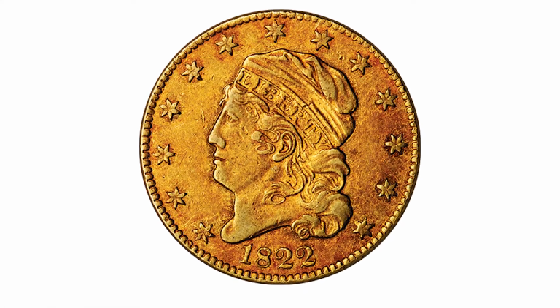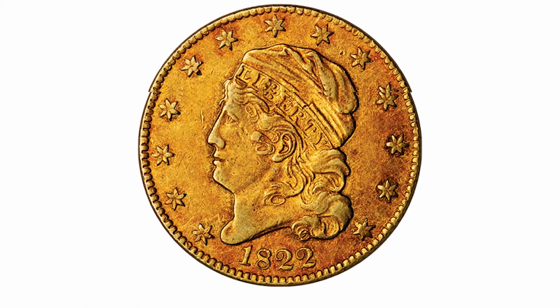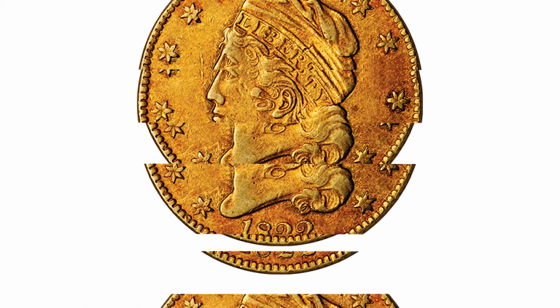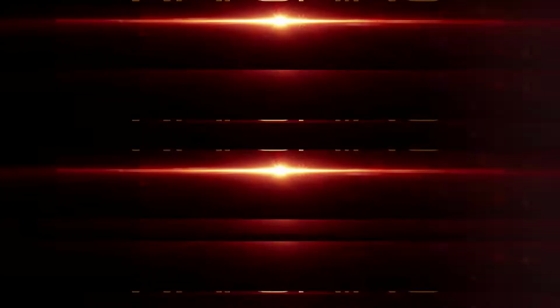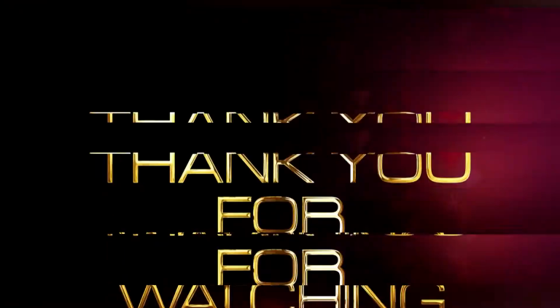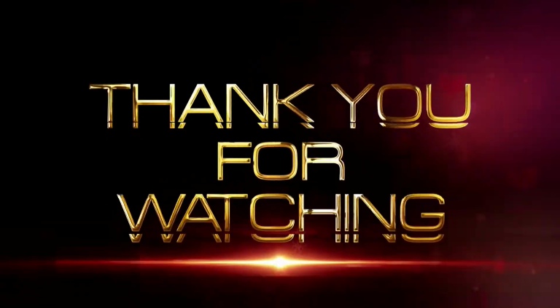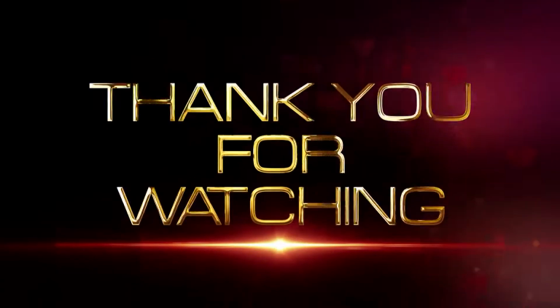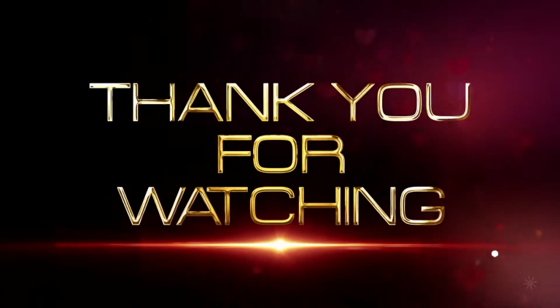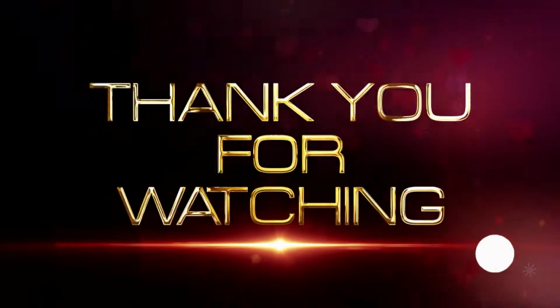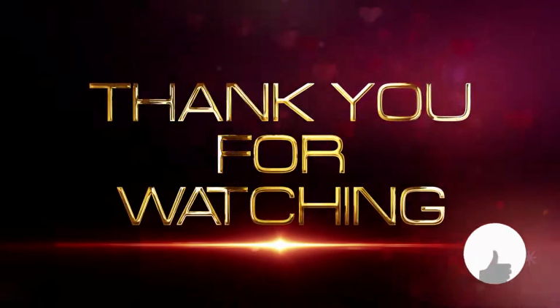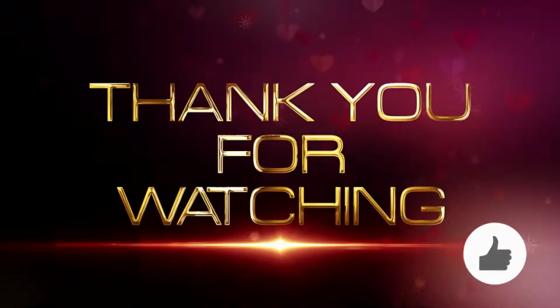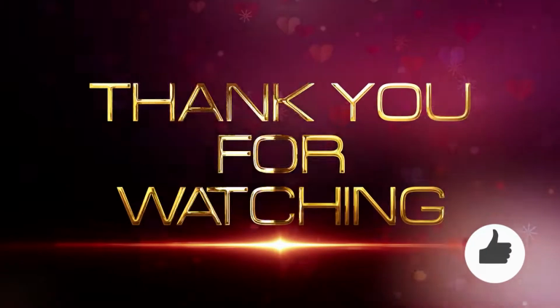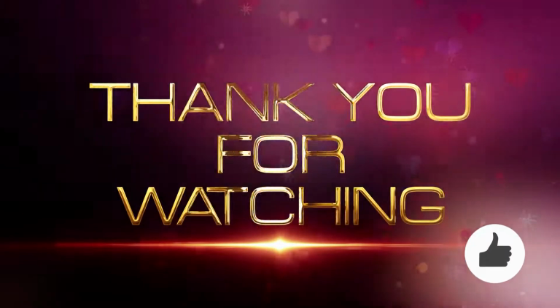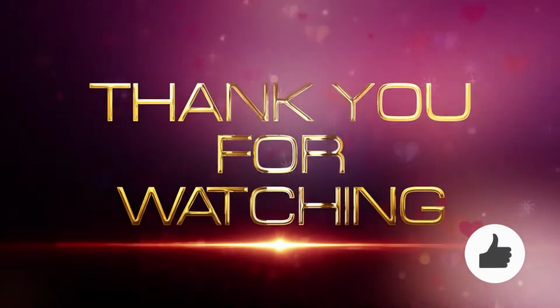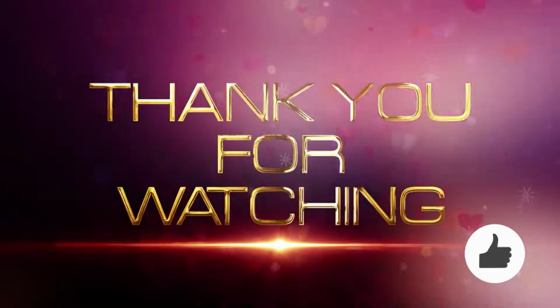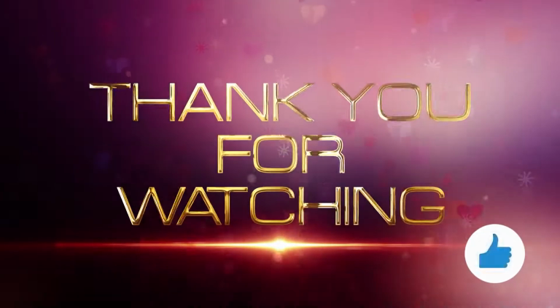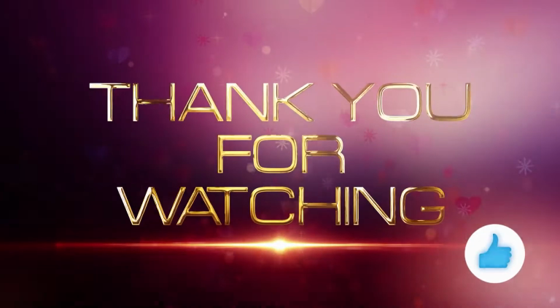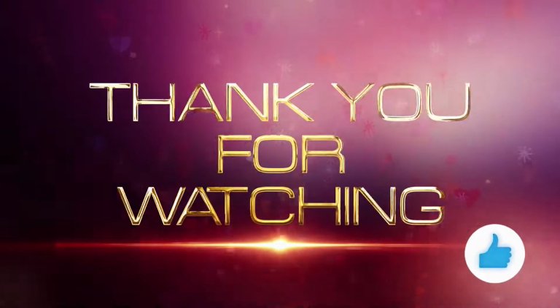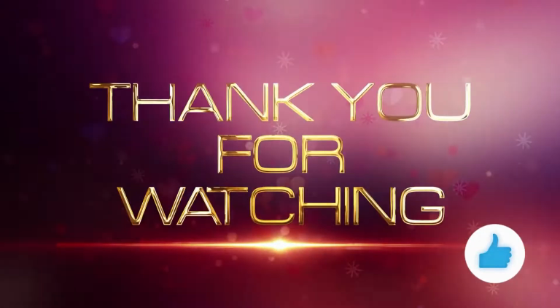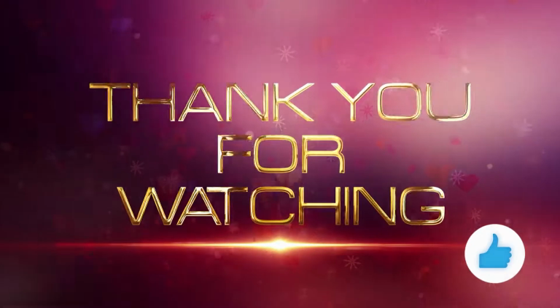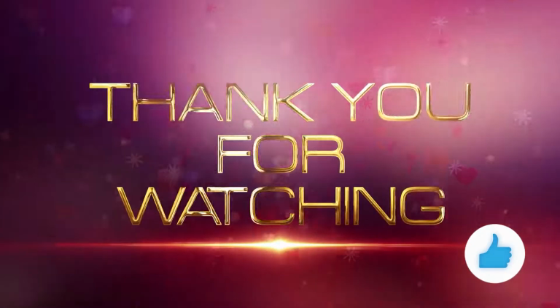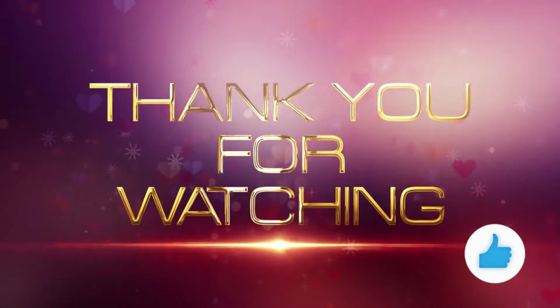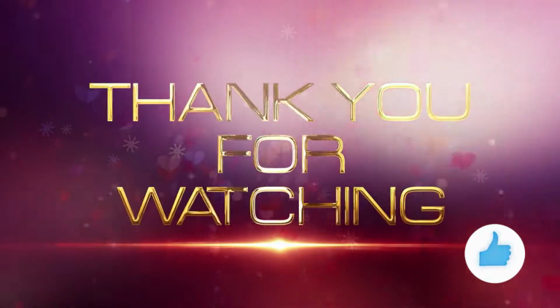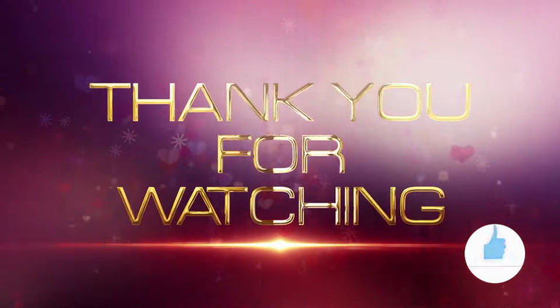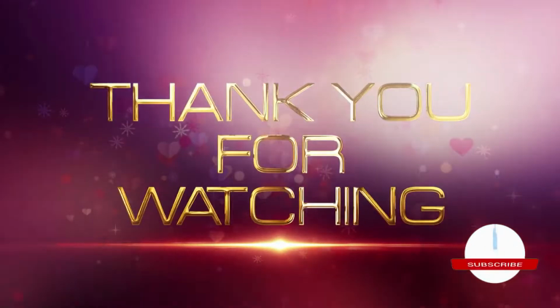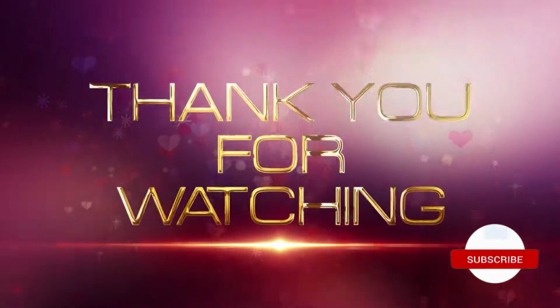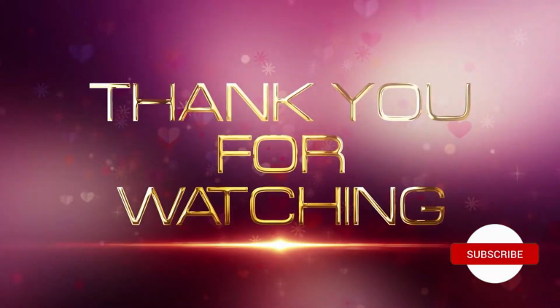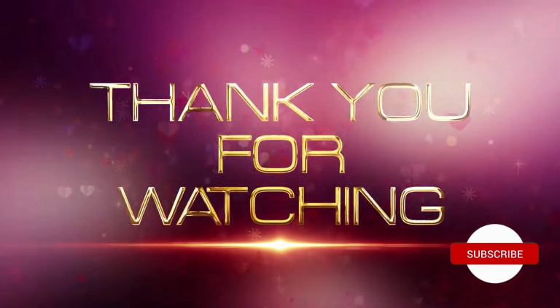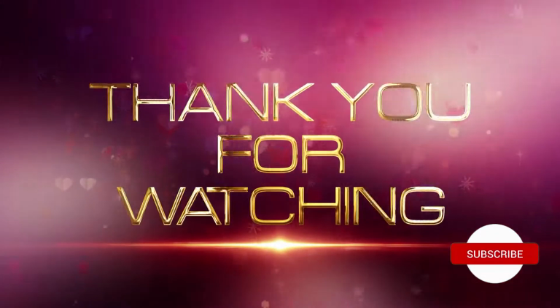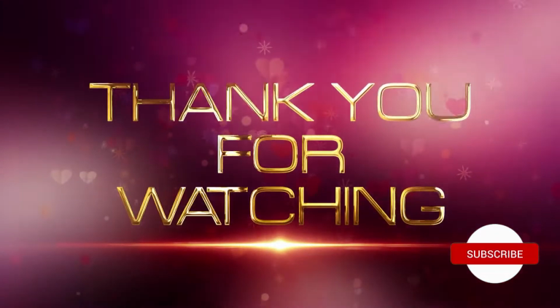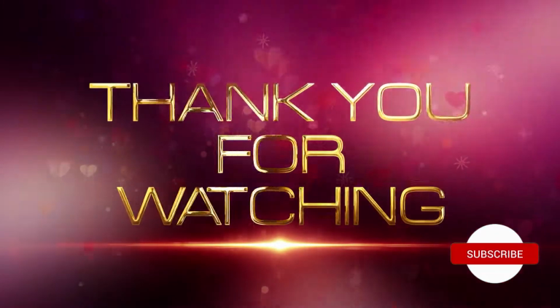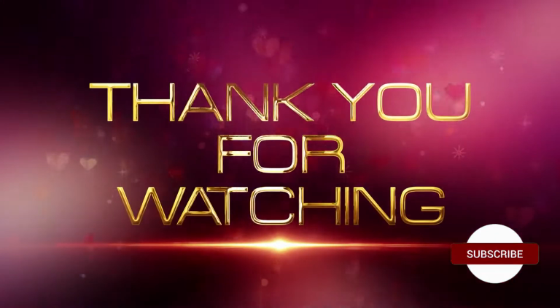Thank you so much for watching. Make sure to leave a like, comment, and most importantly, don't forget to subscribe.